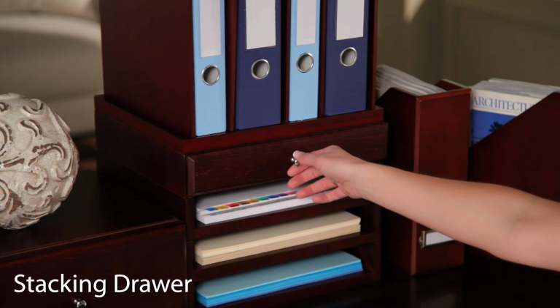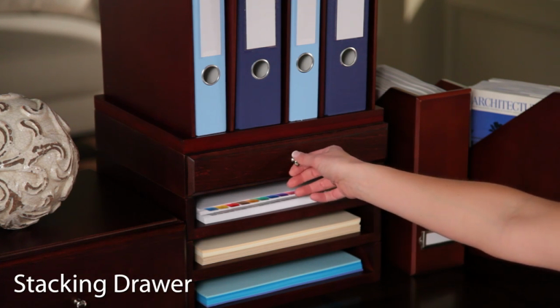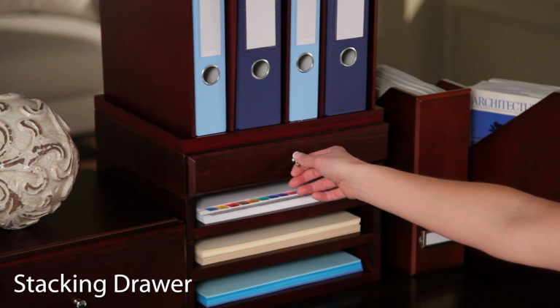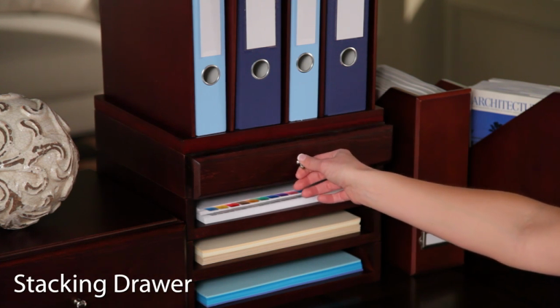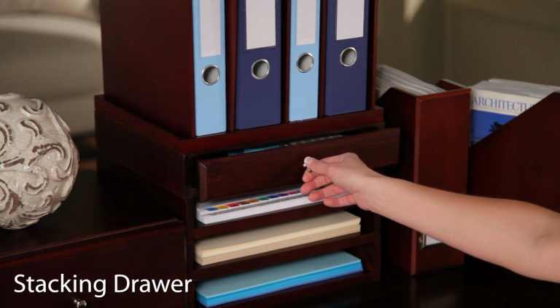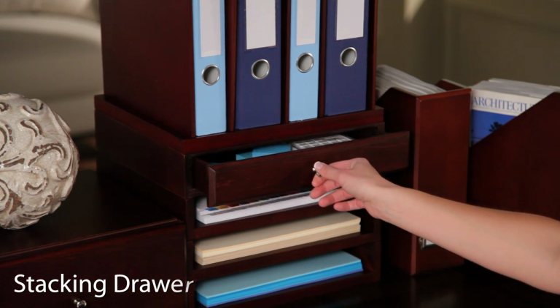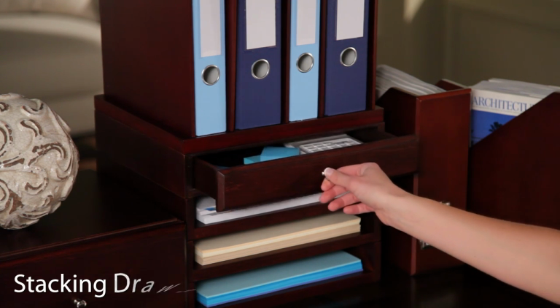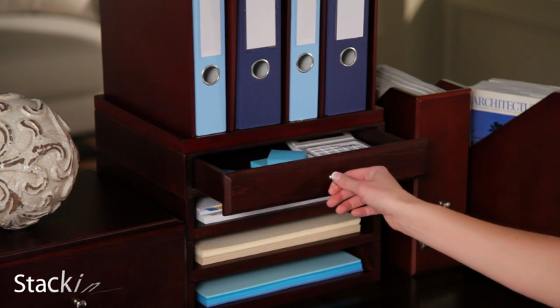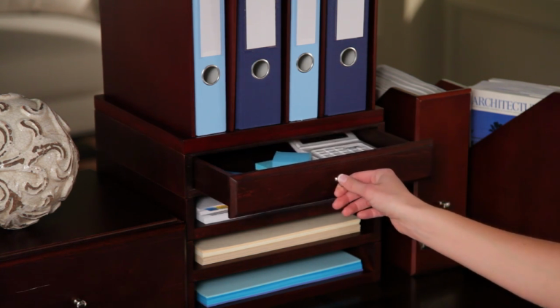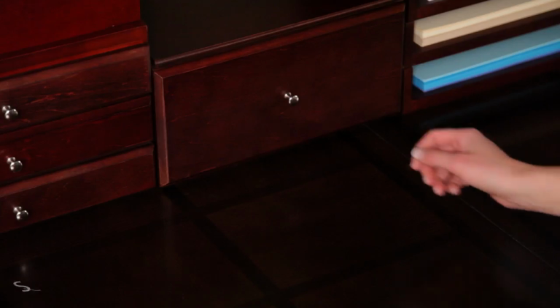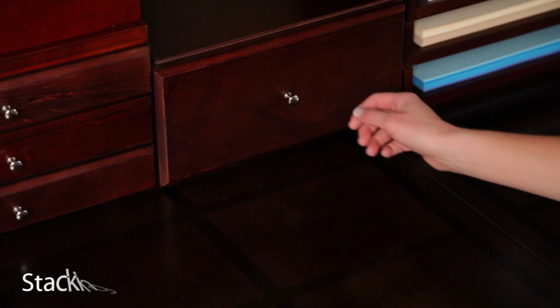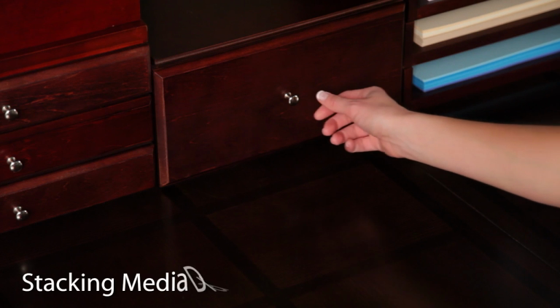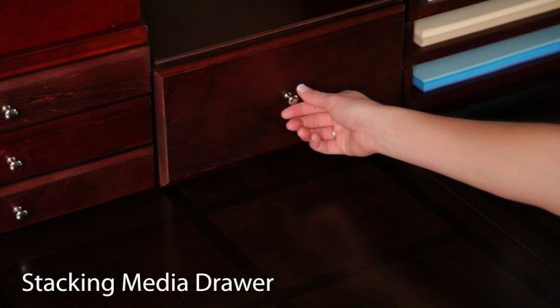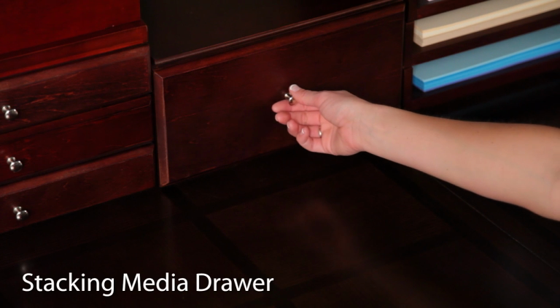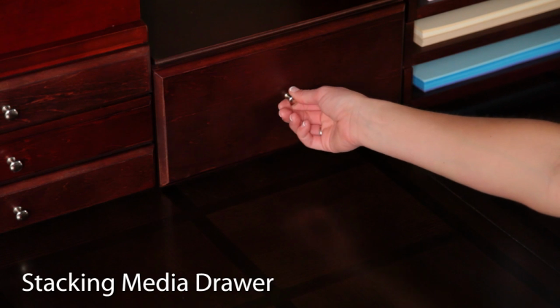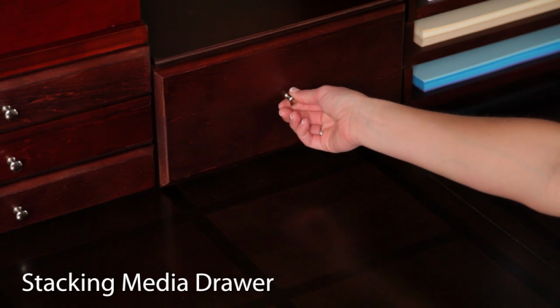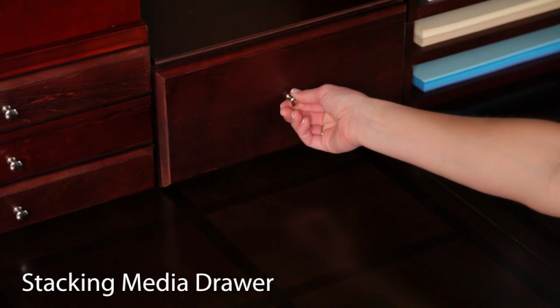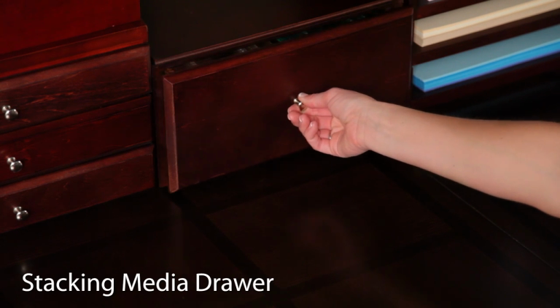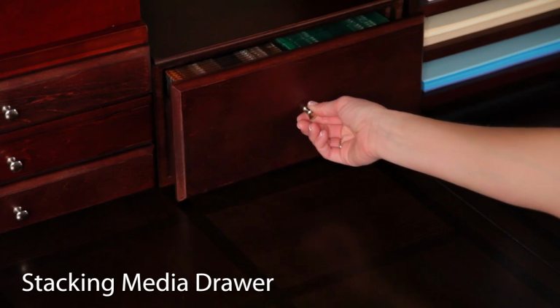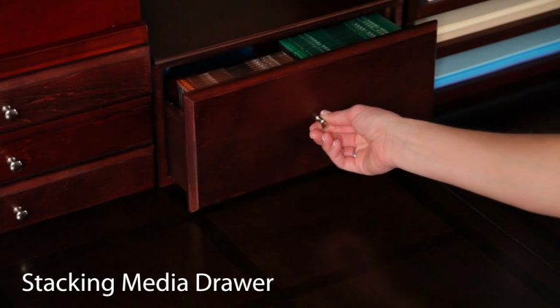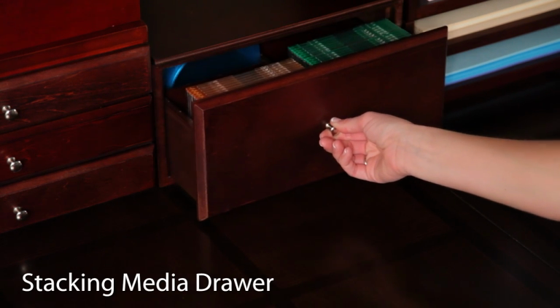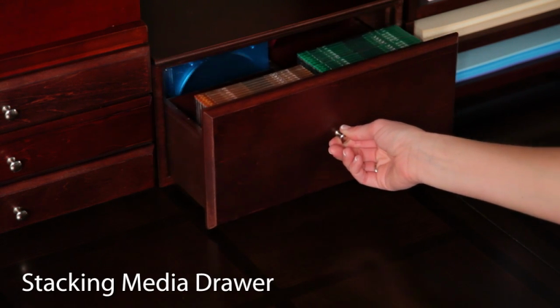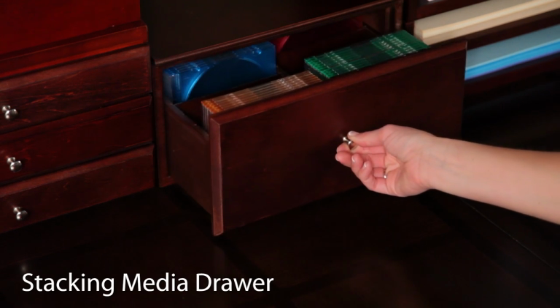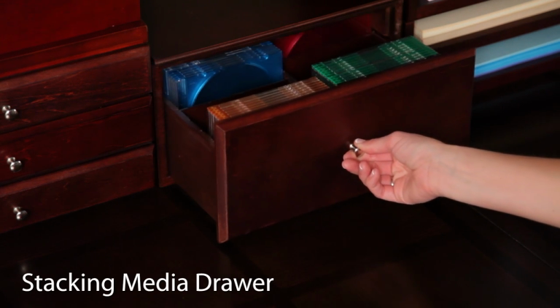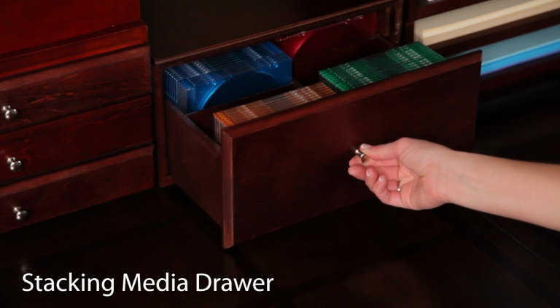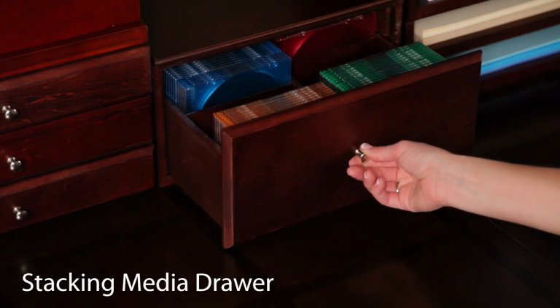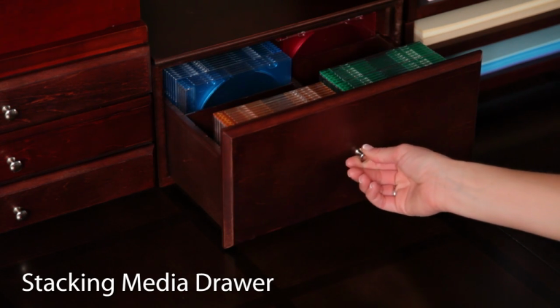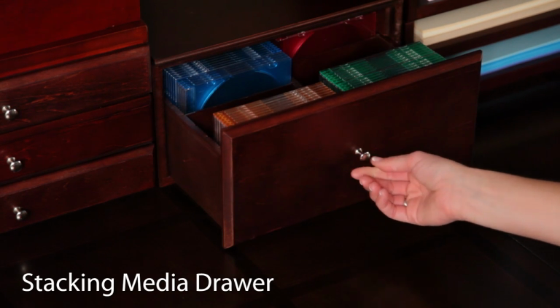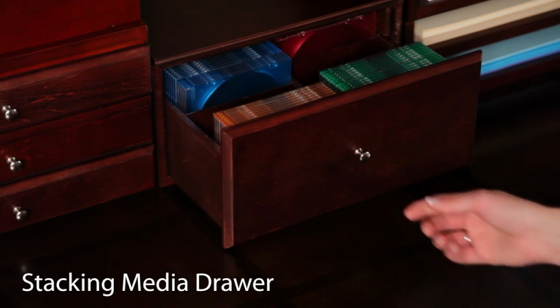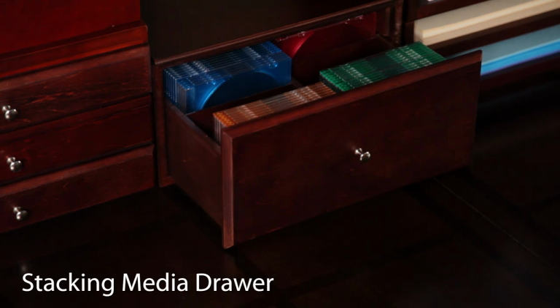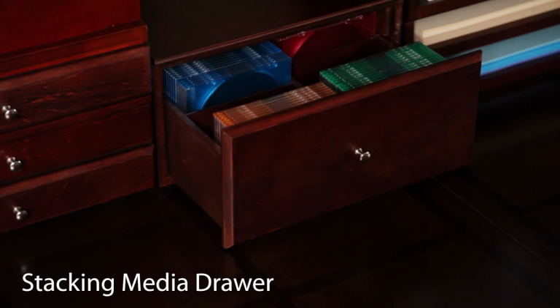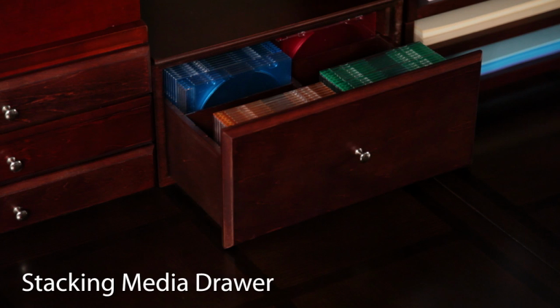Stamps and other essentials. The media drawer offers plenty of storage space and comes with removable dividers to organize CDs and DVDs.